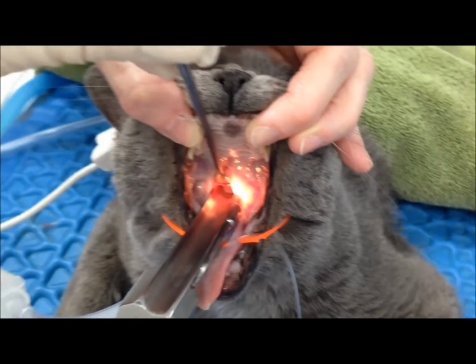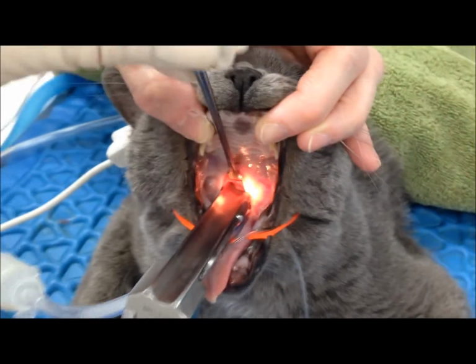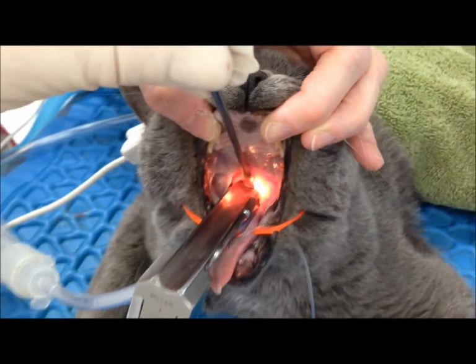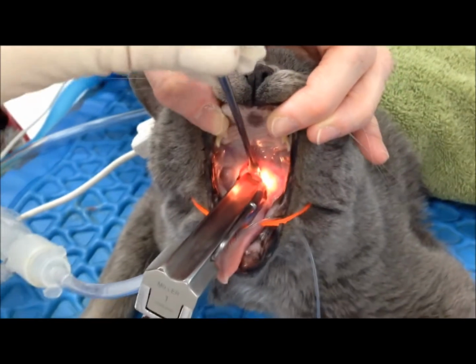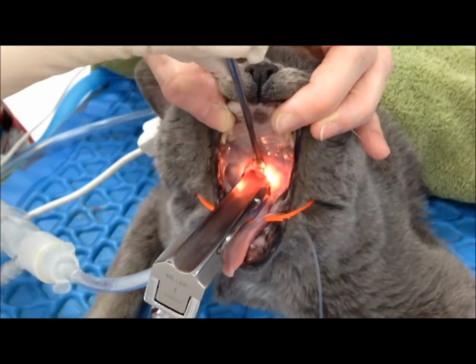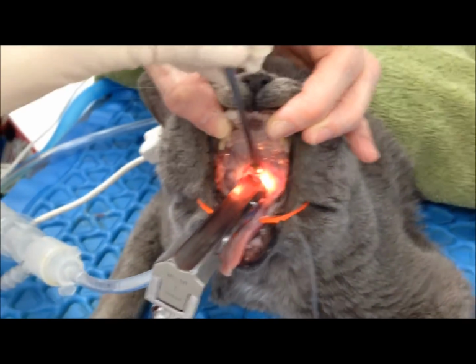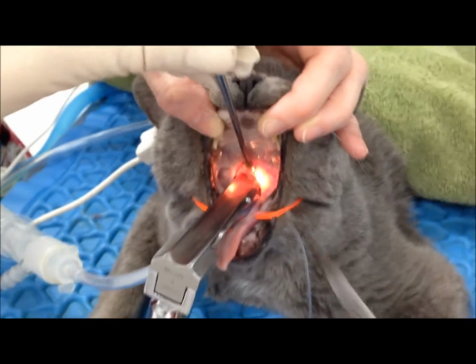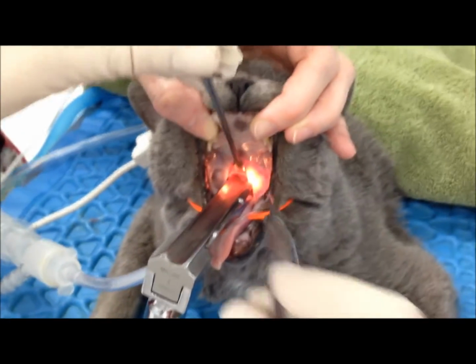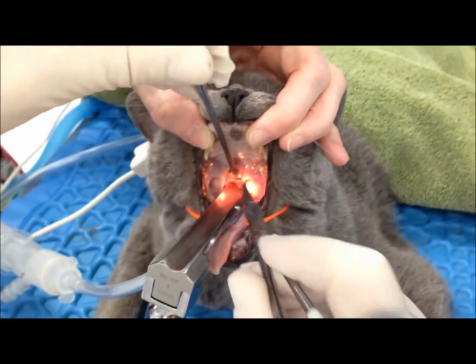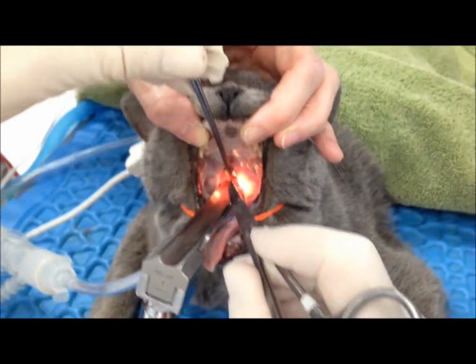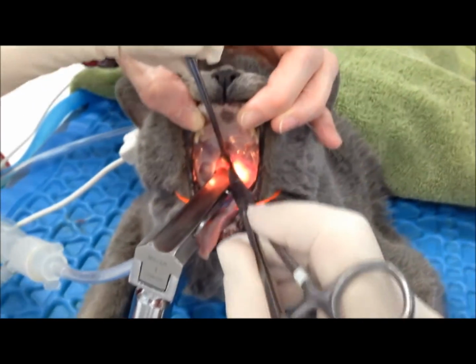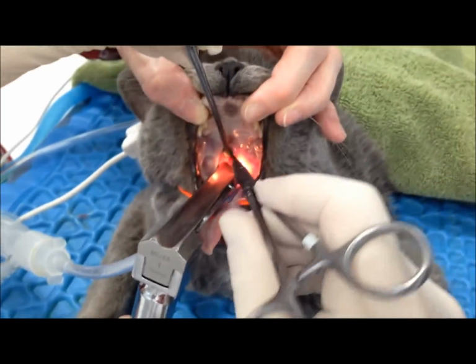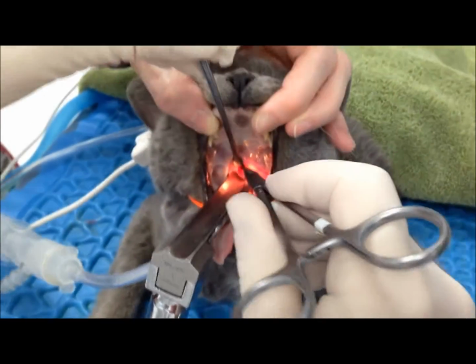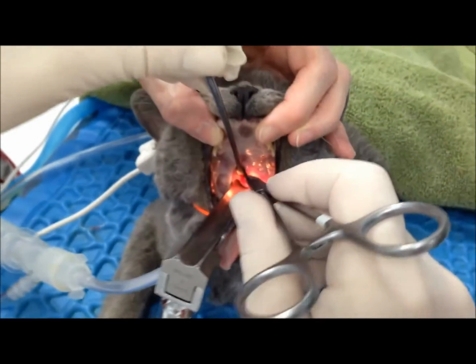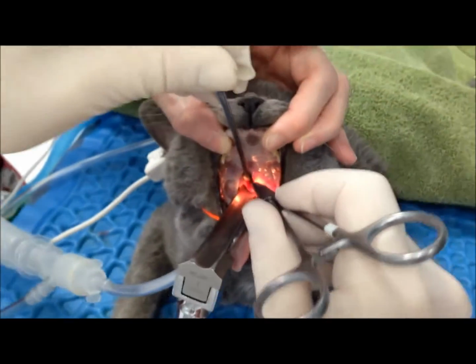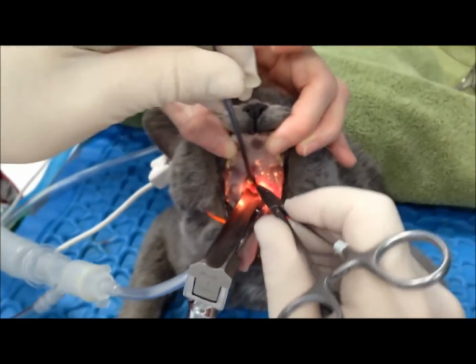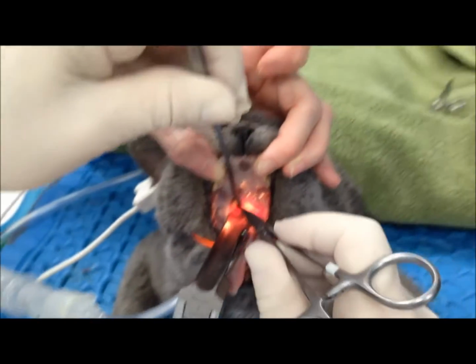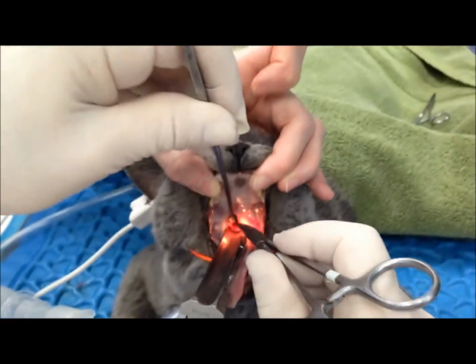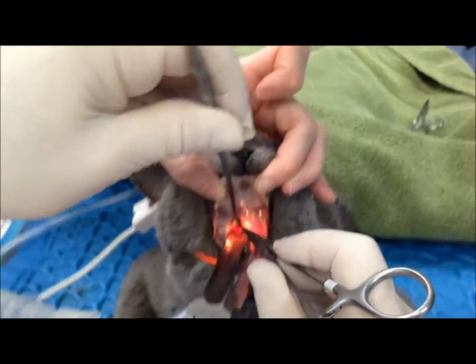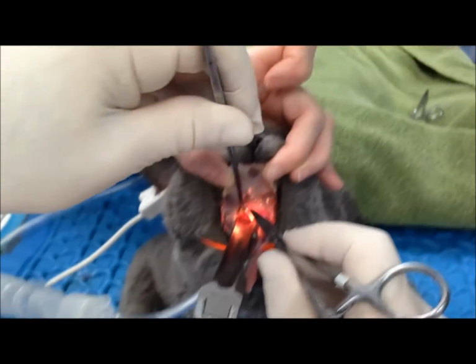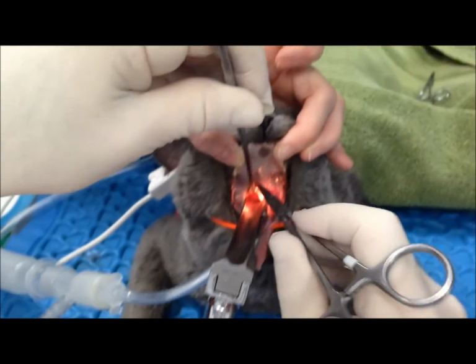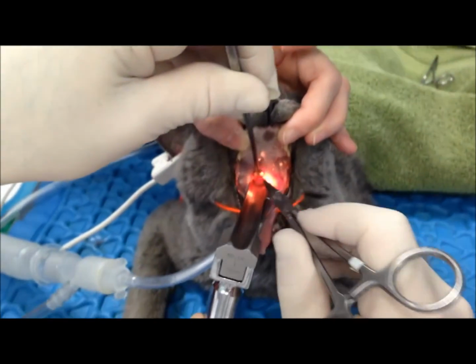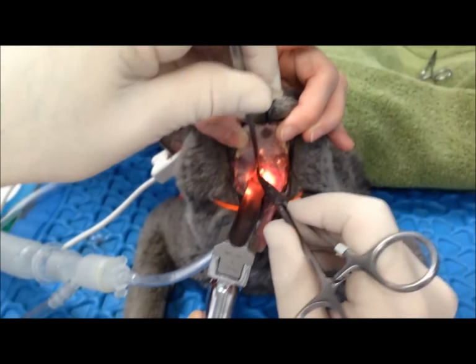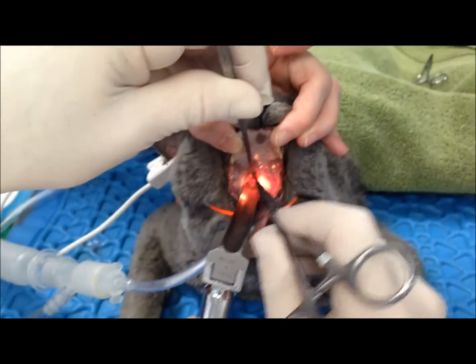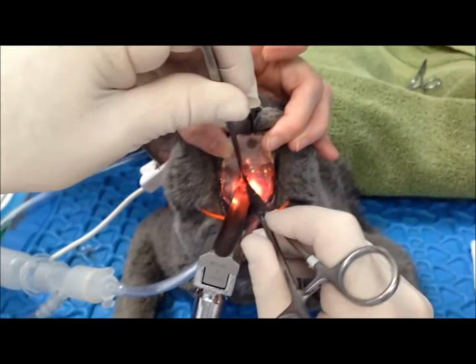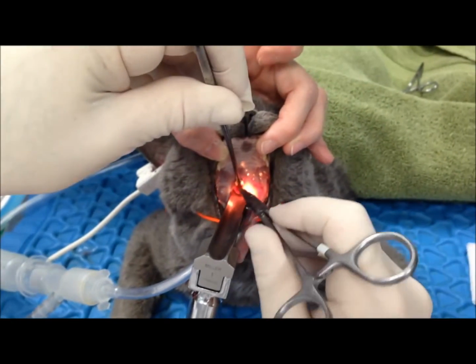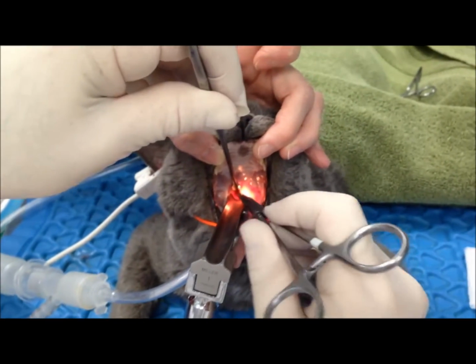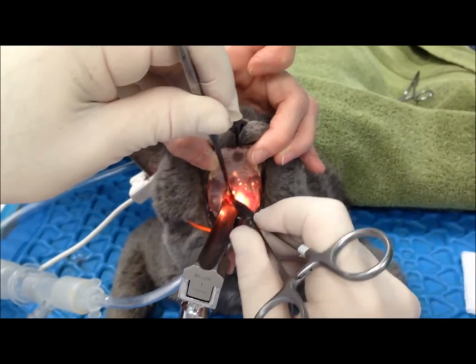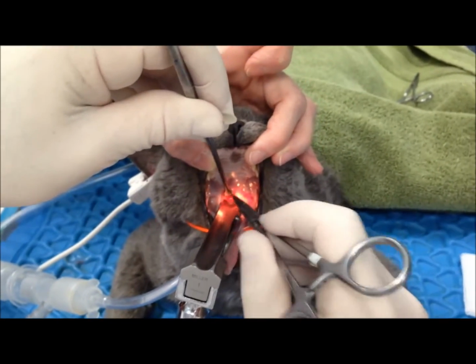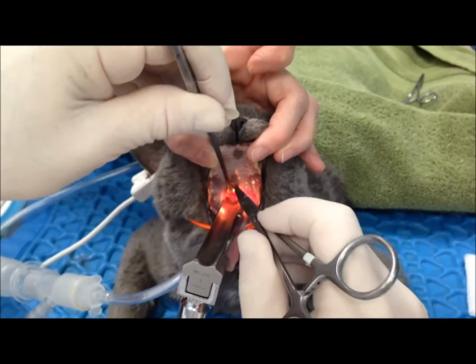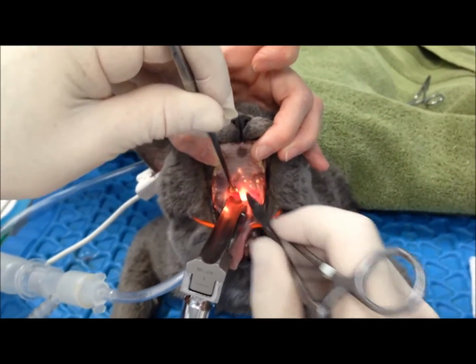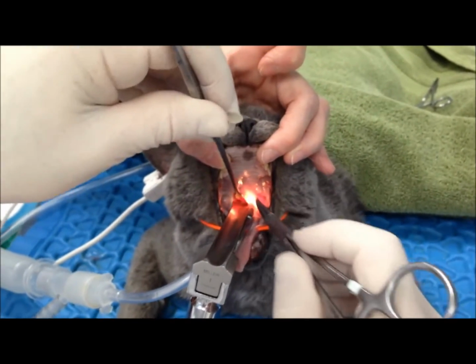This patient's webbing seems to be really quite extensive — there's a lot of it posteriorly.